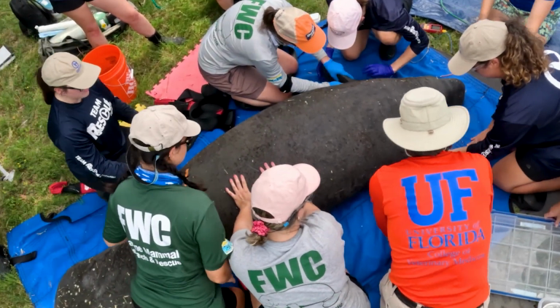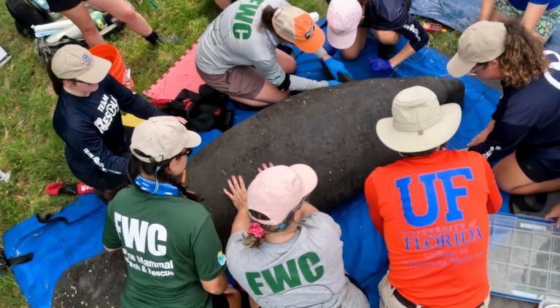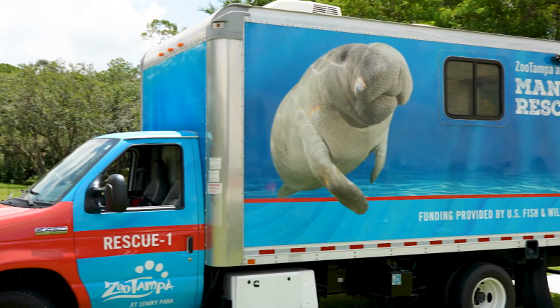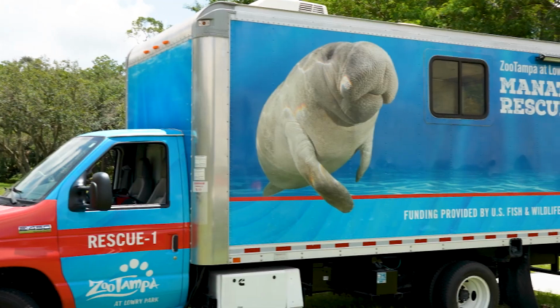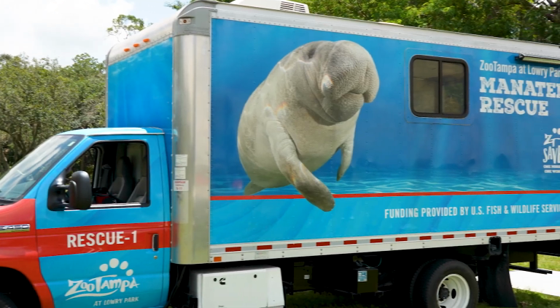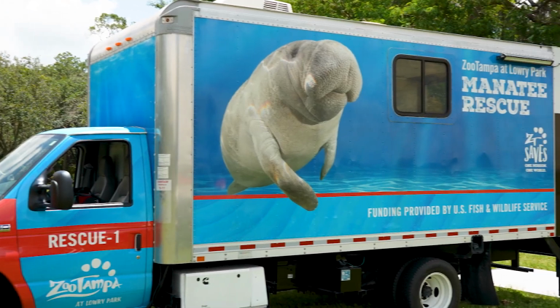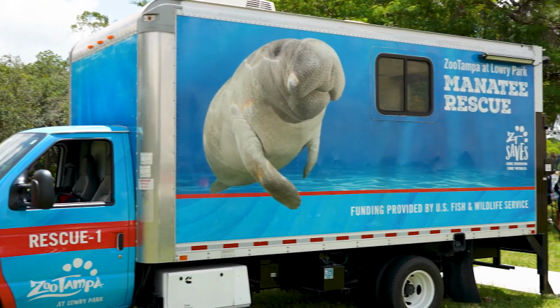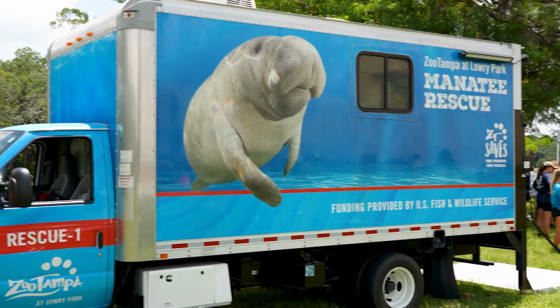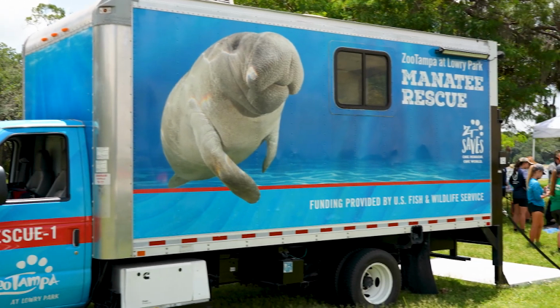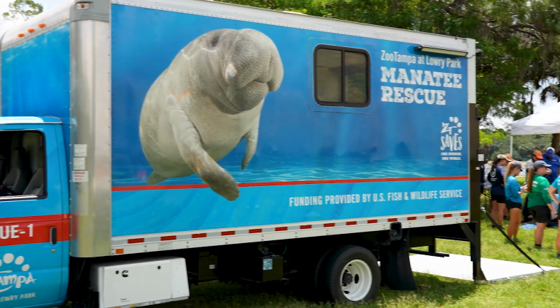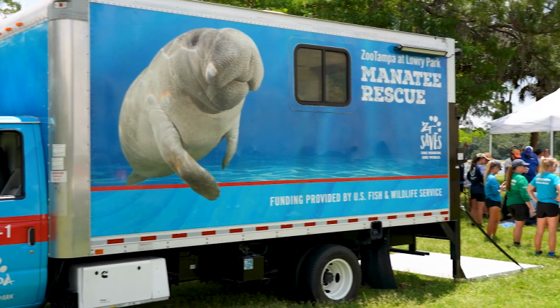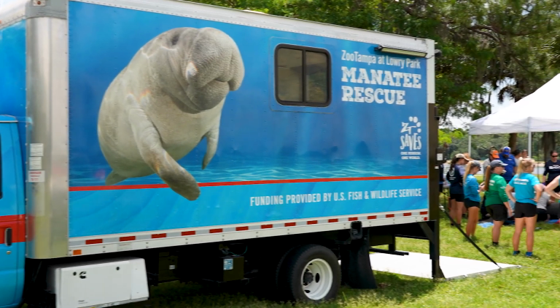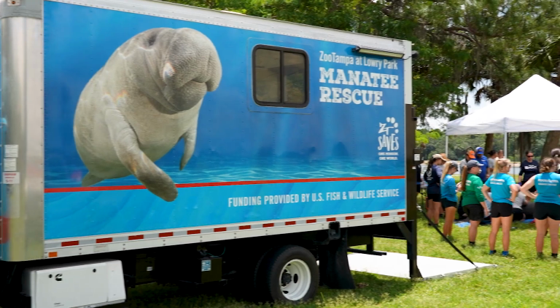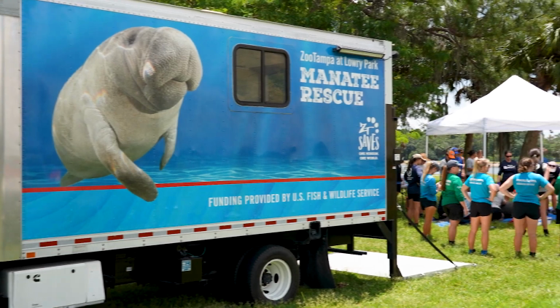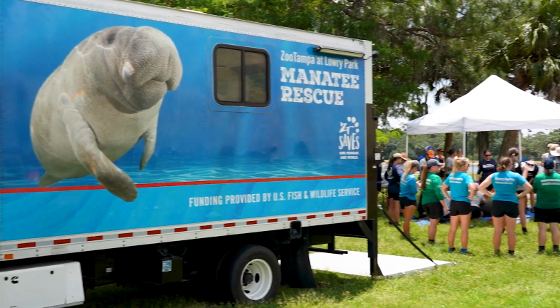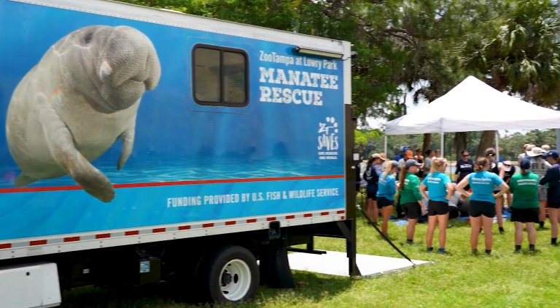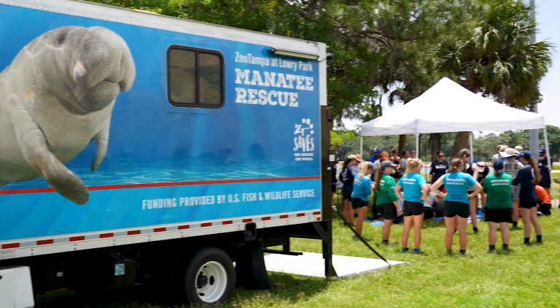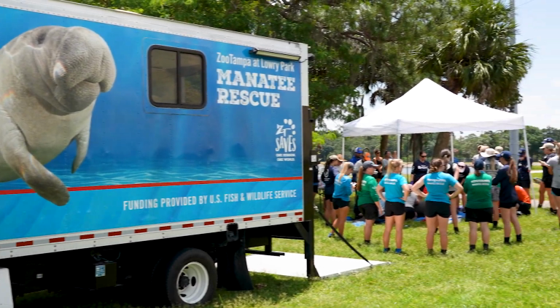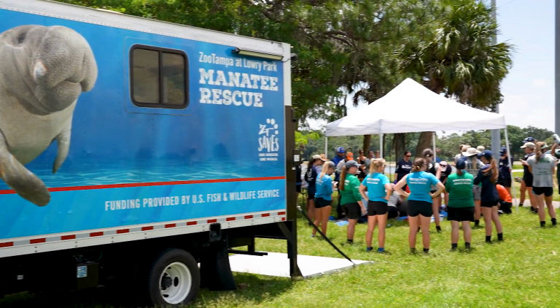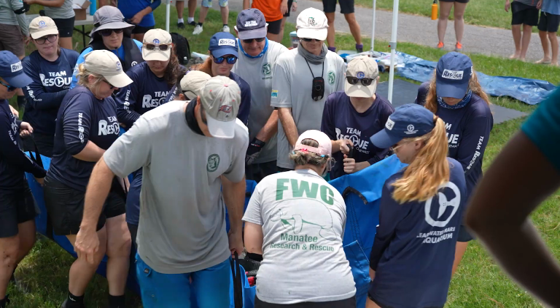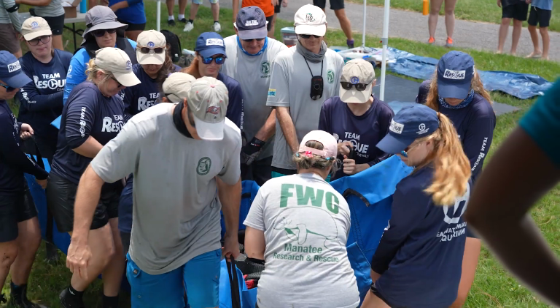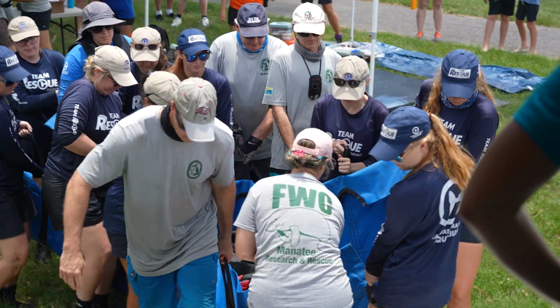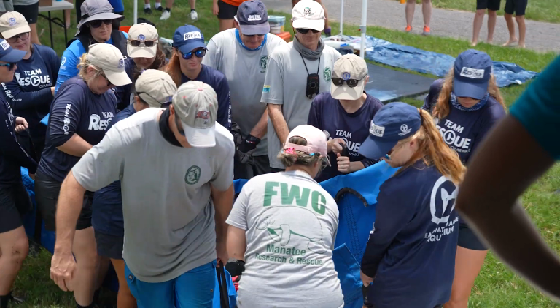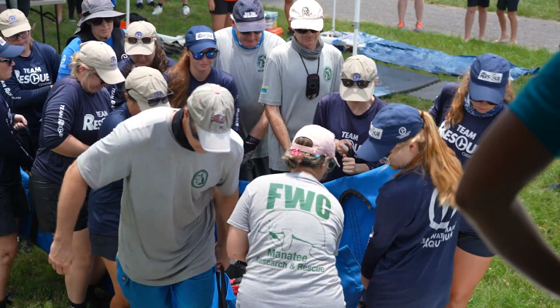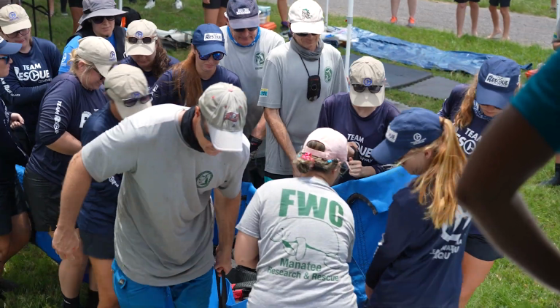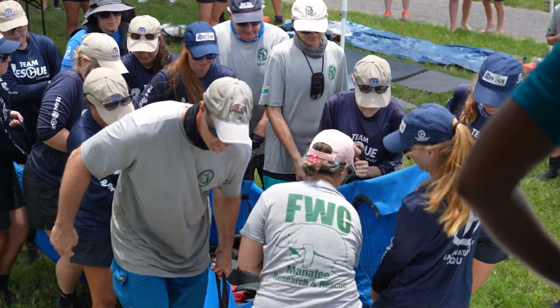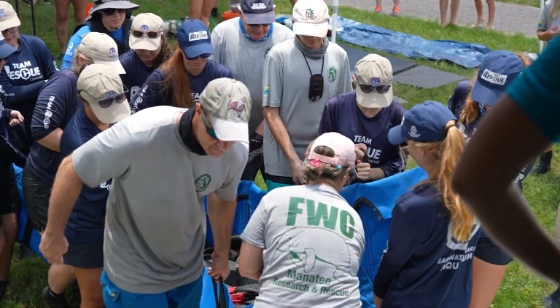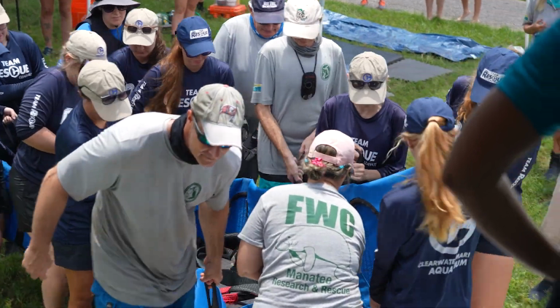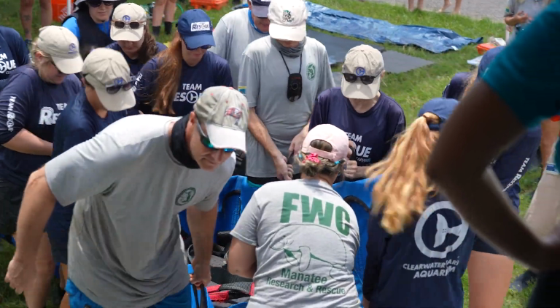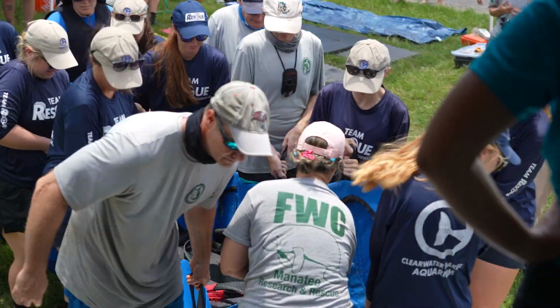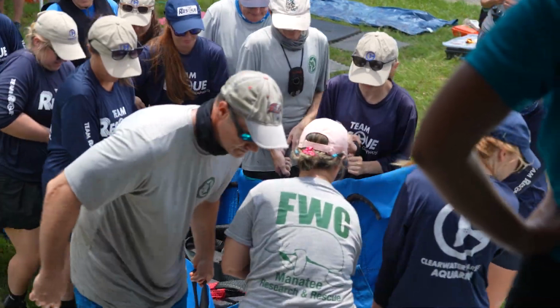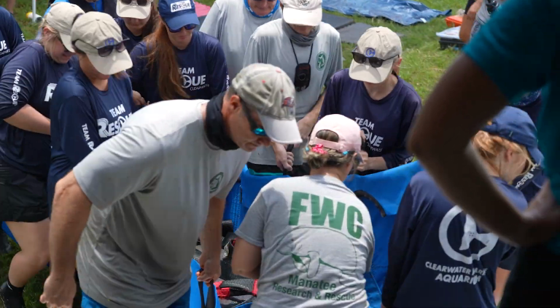We put it into a Zoo Tampa transport truck and took it to Bicentennial Park and released it back into Safety Harbor.